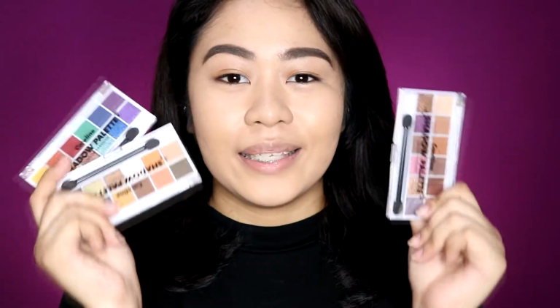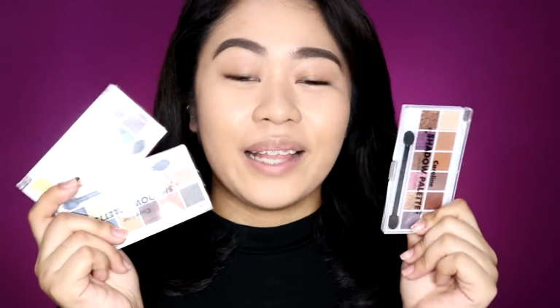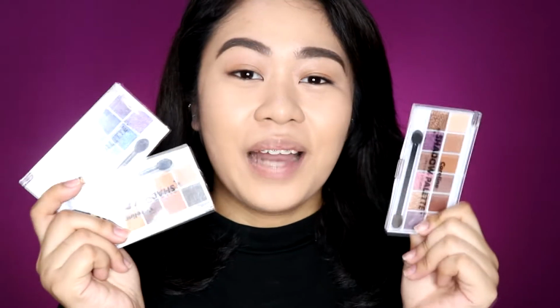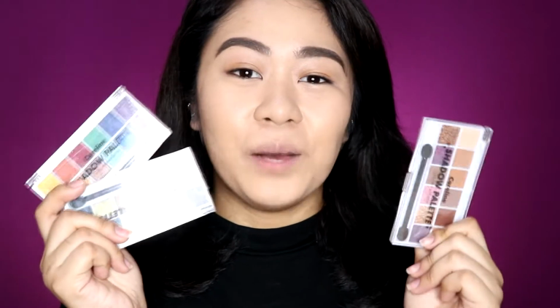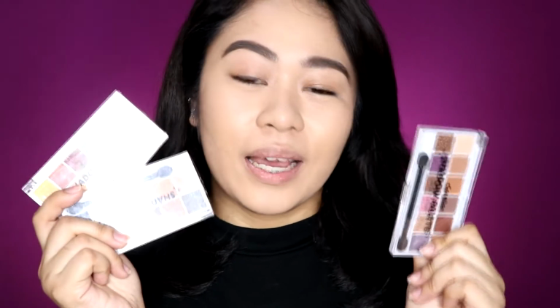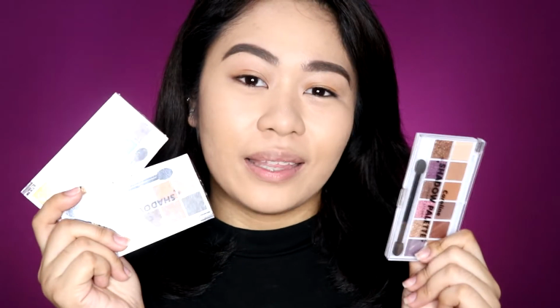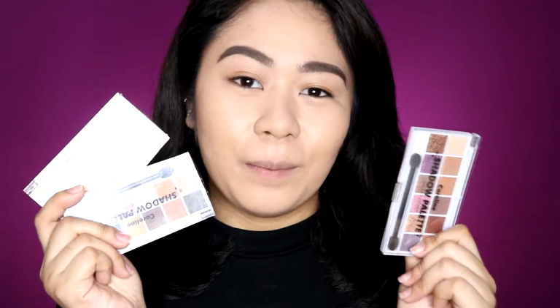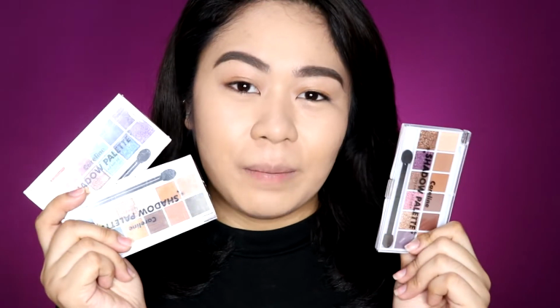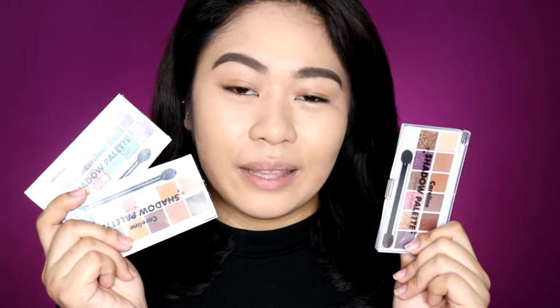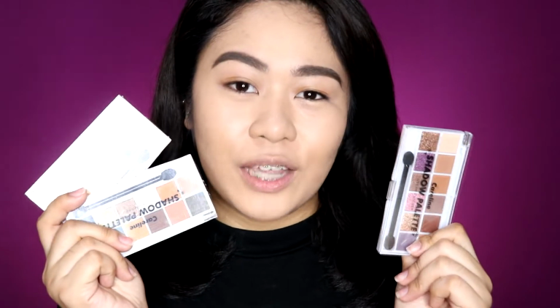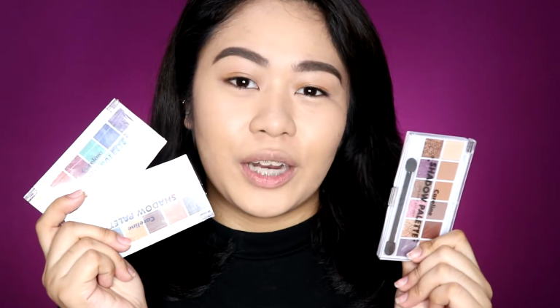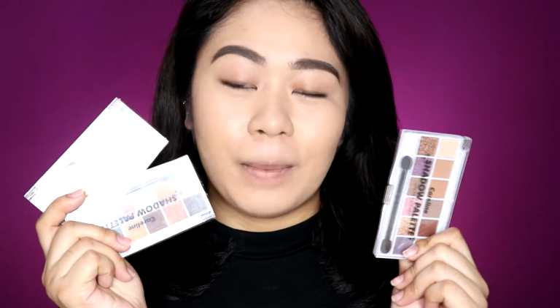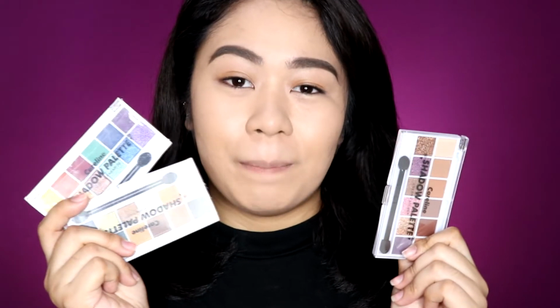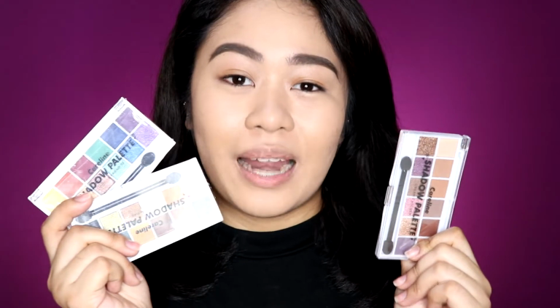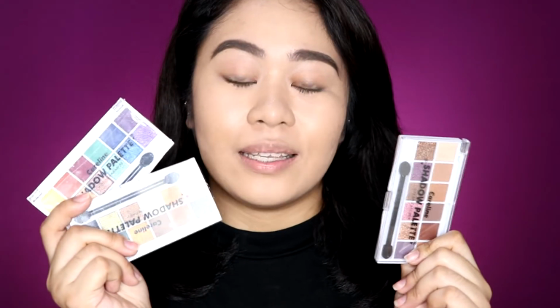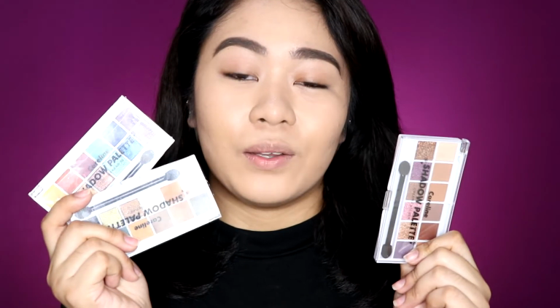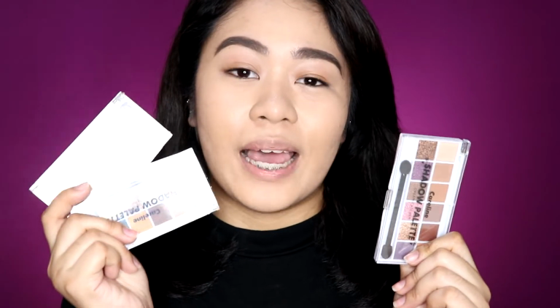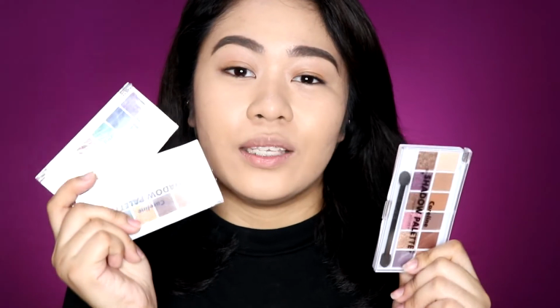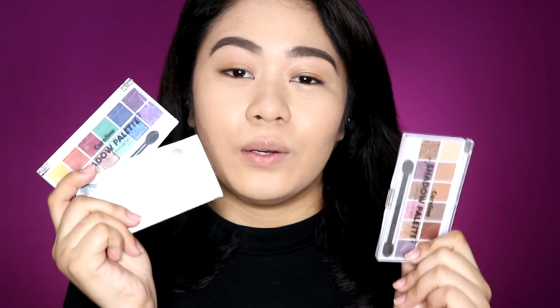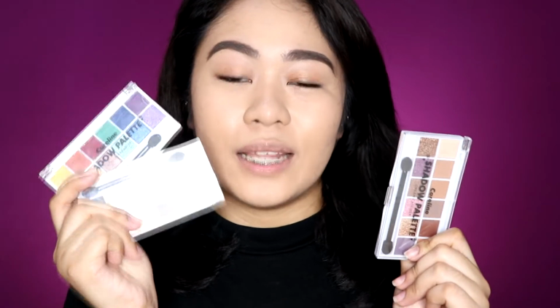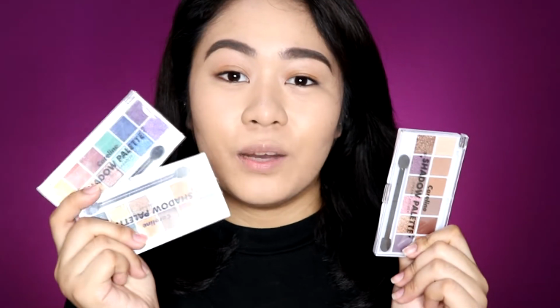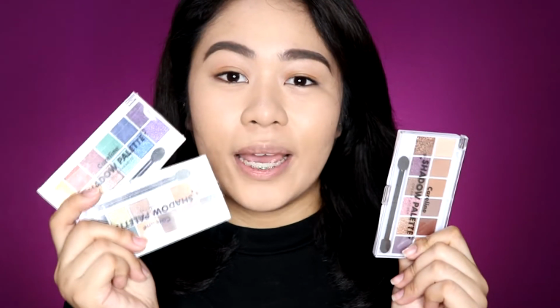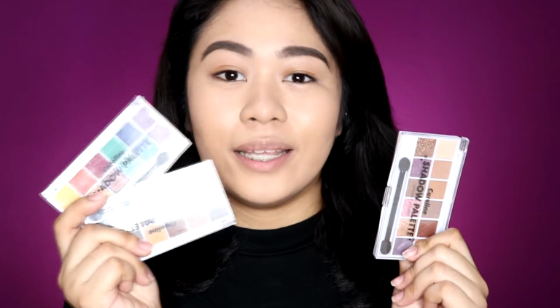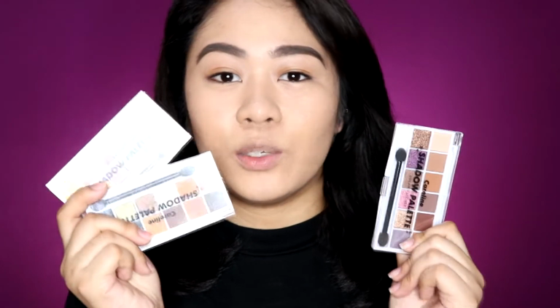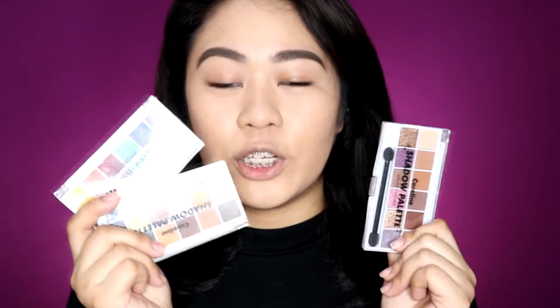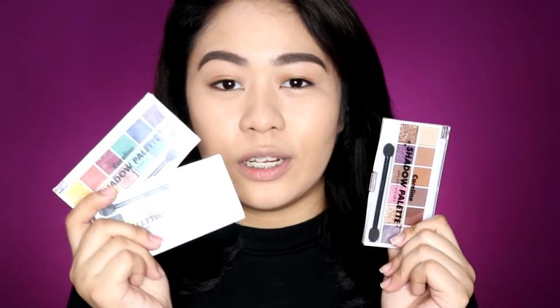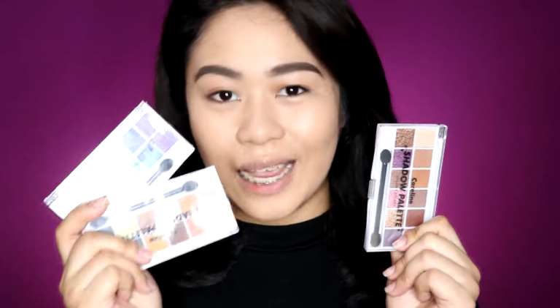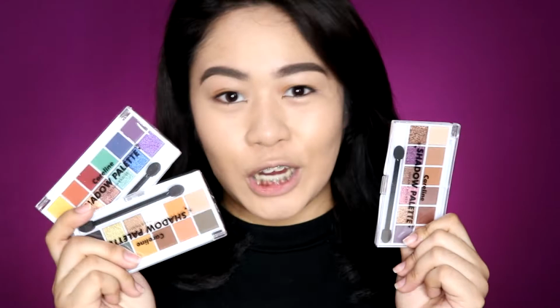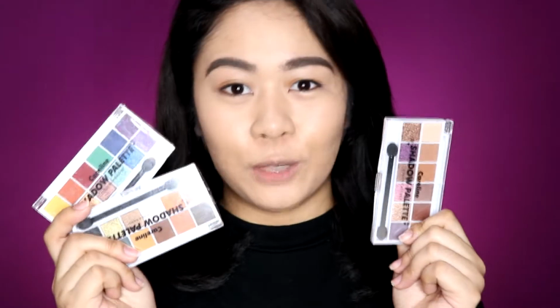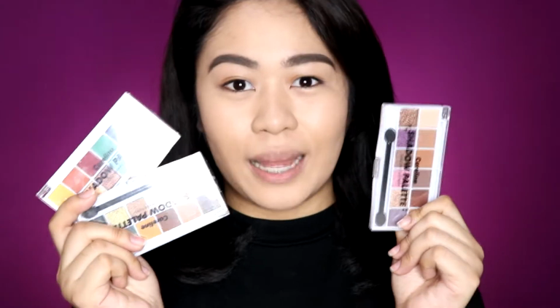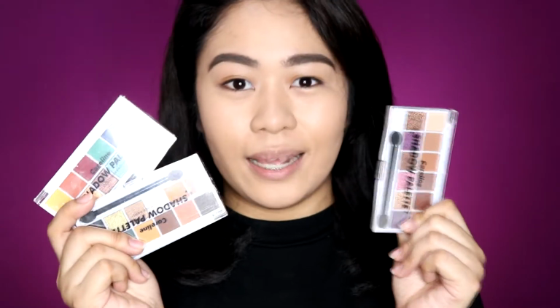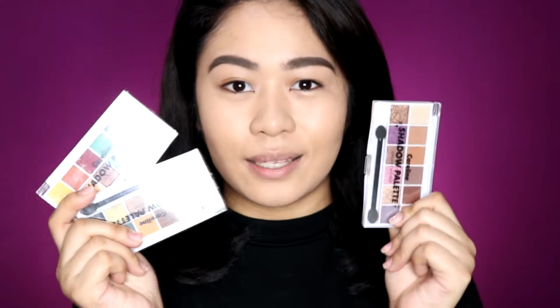I'm excited to see the pigmentation of these palettes, guys. So let's go ahead and swatch them.